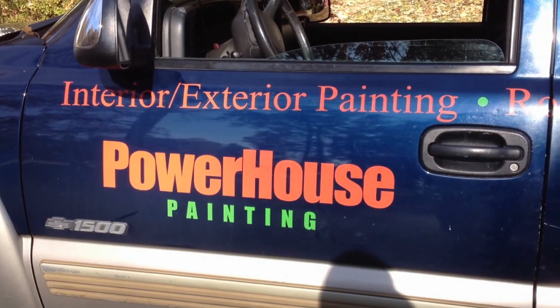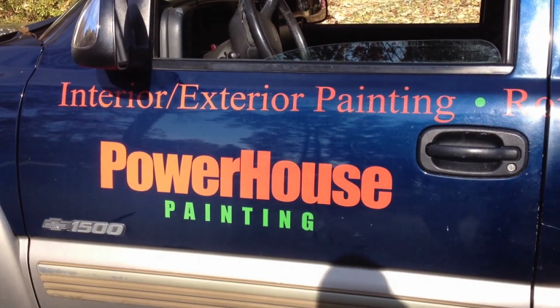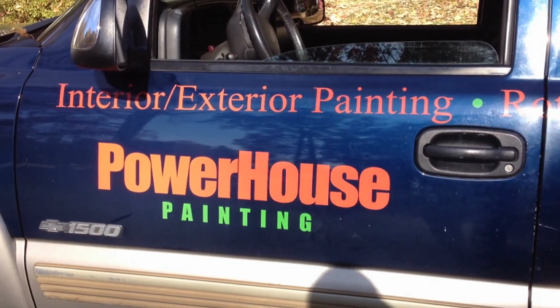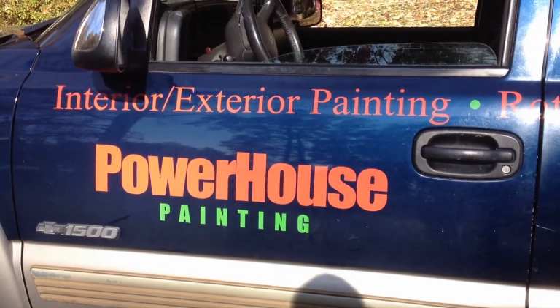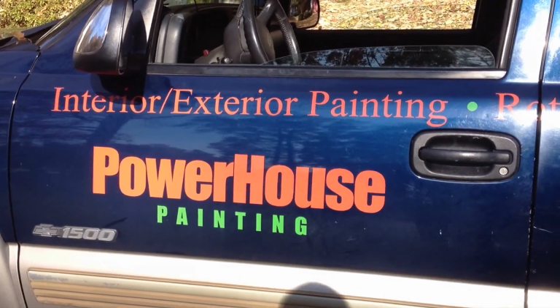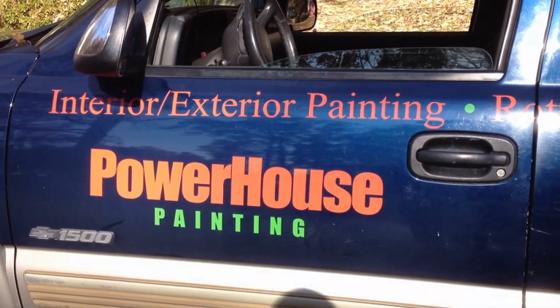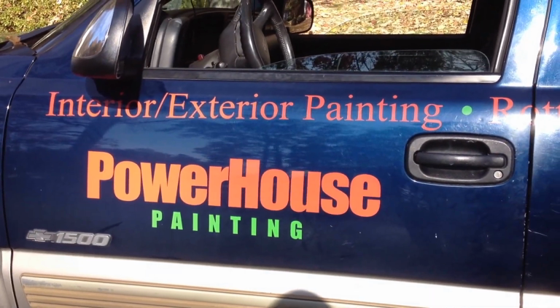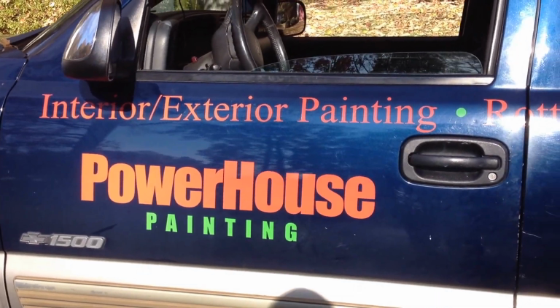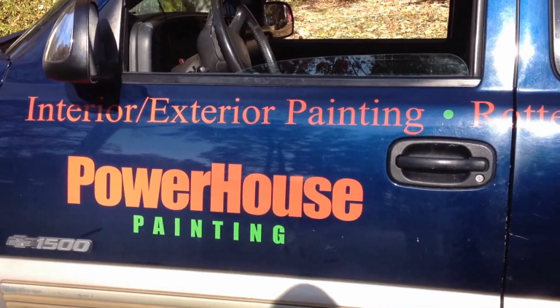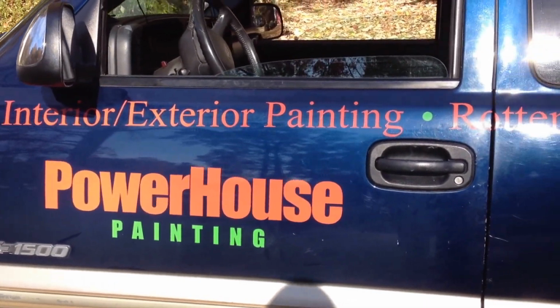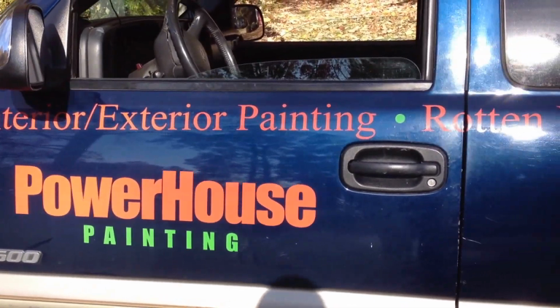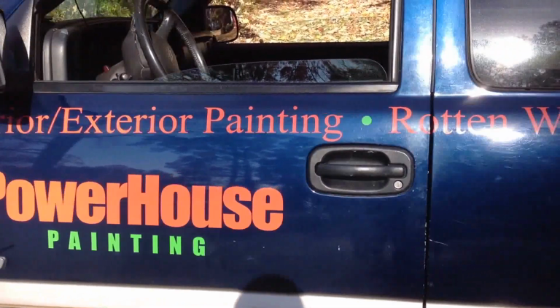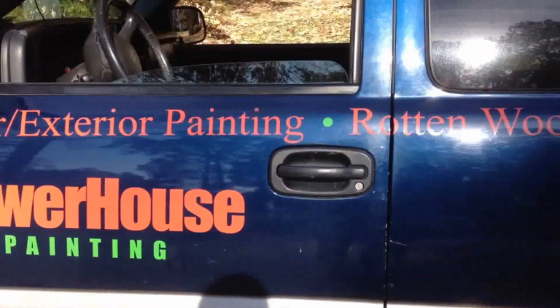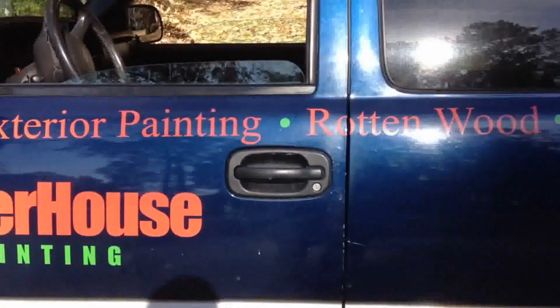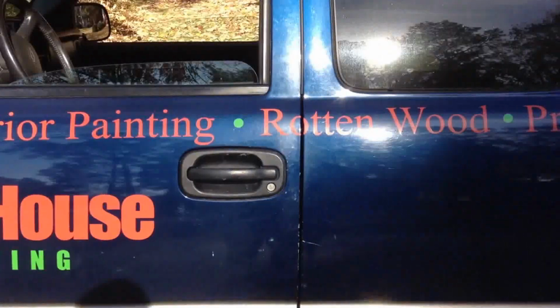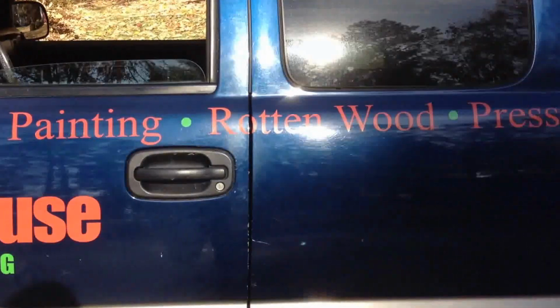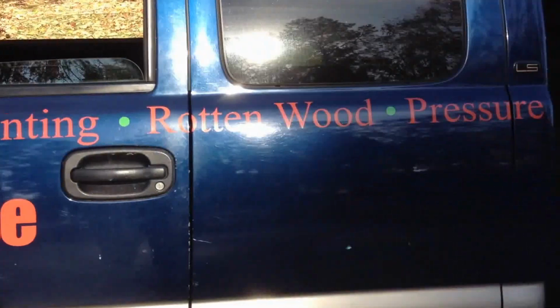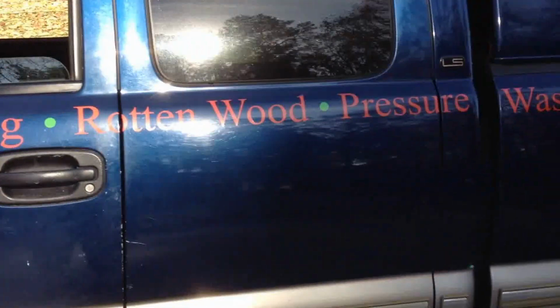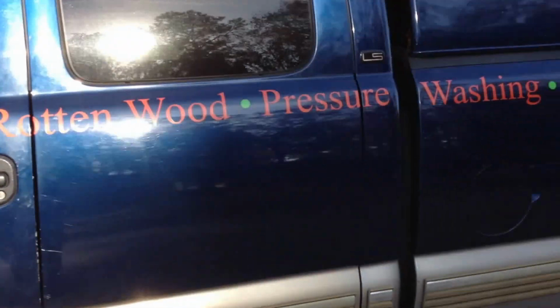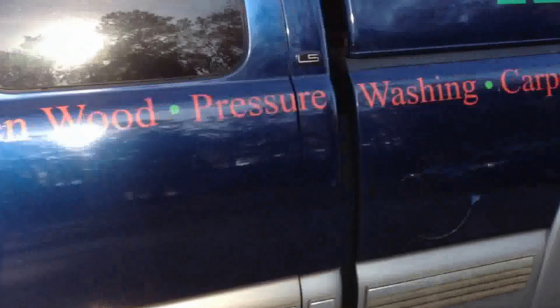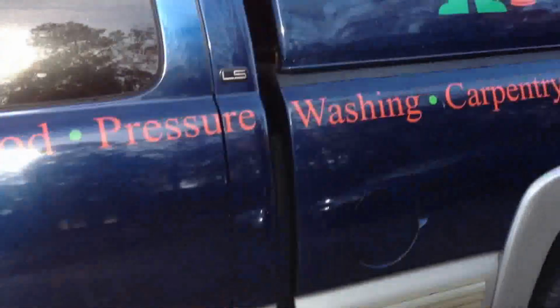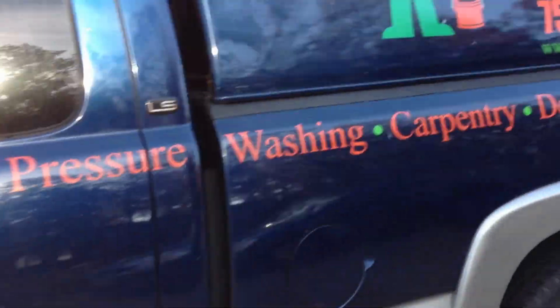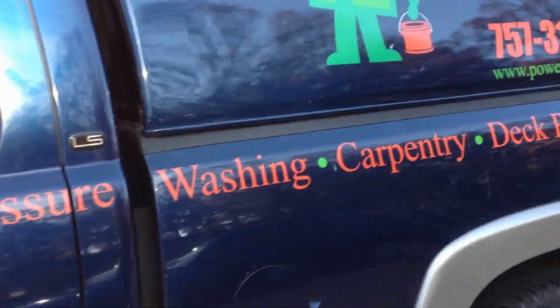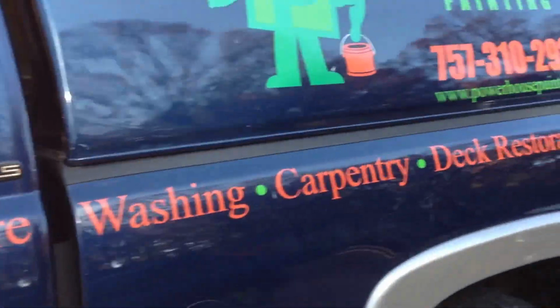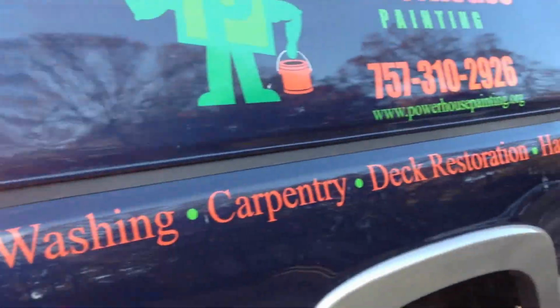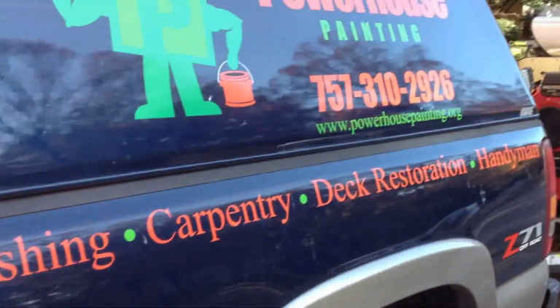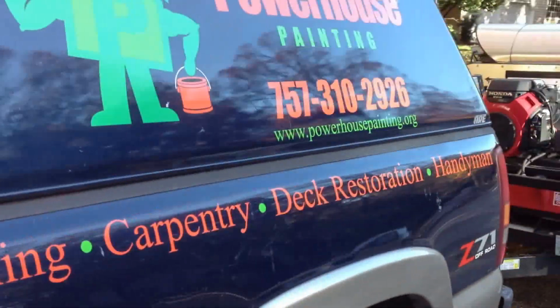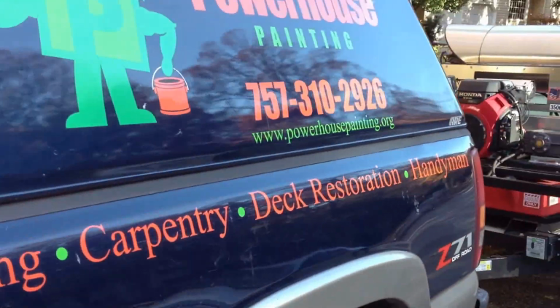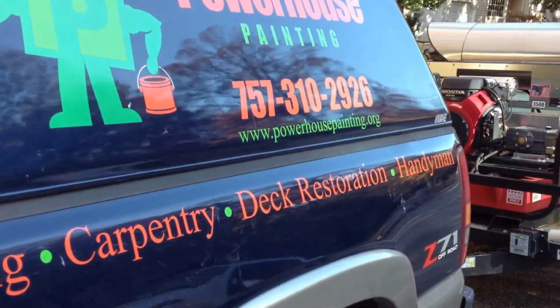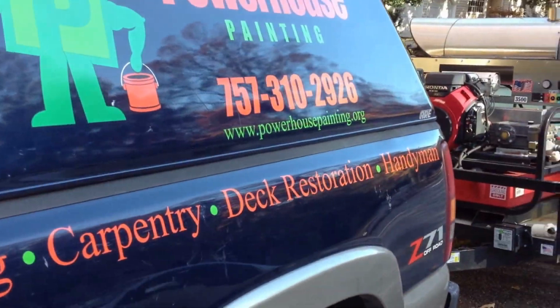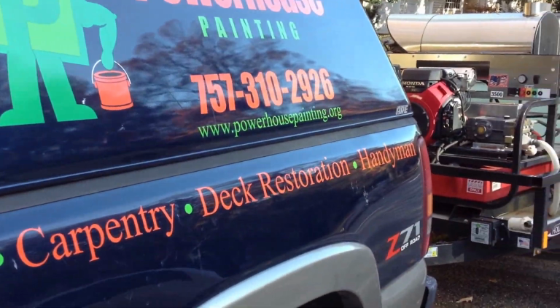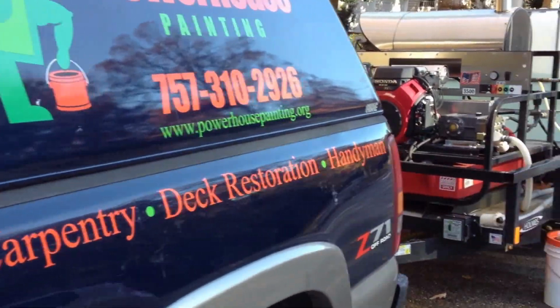How are you doing? This is Brian Martin with Powerhouse Painting. We just pulled up to a residential pressure washing job.